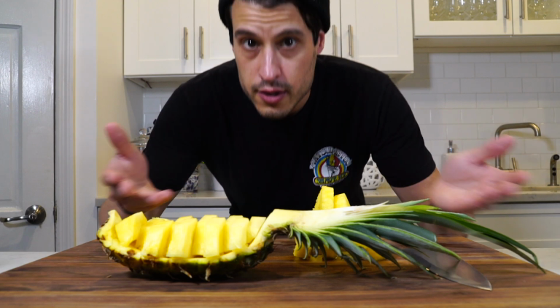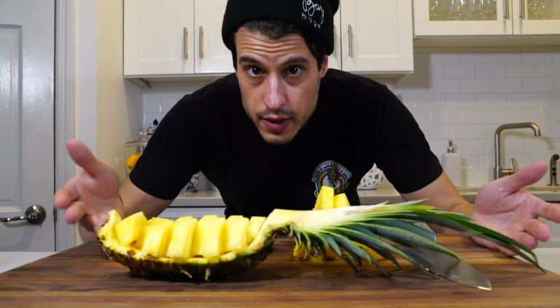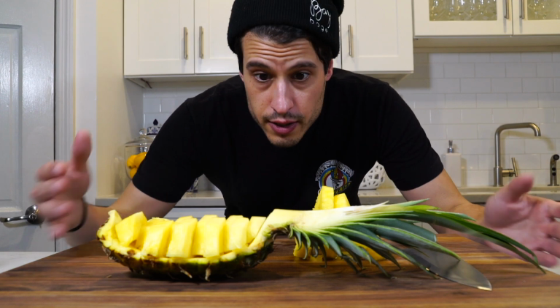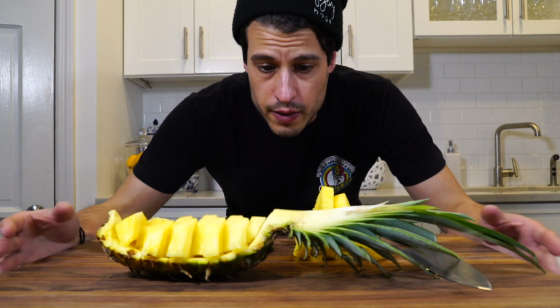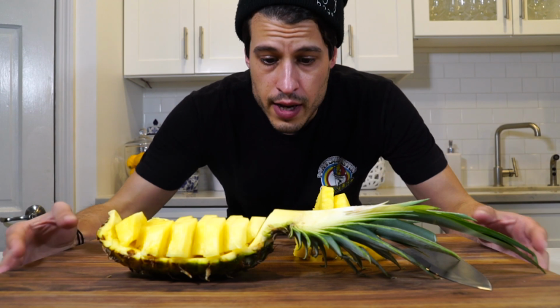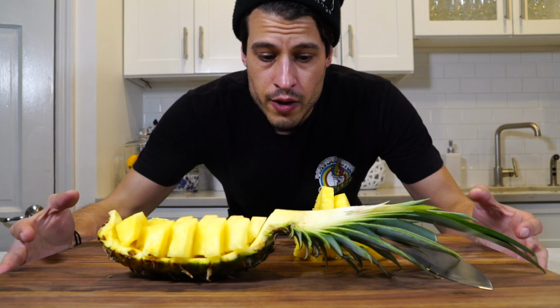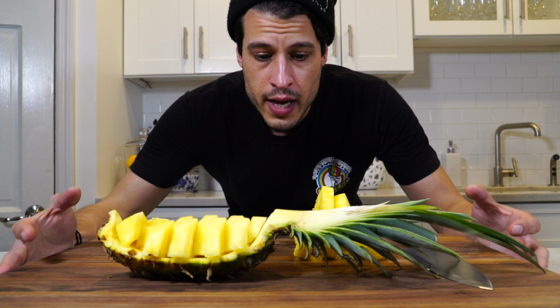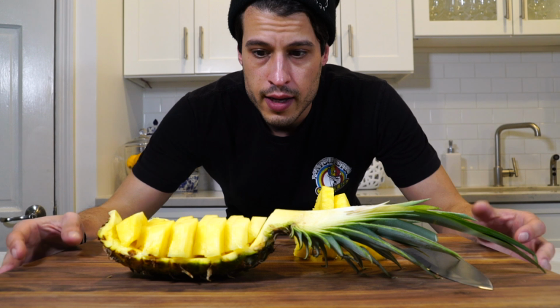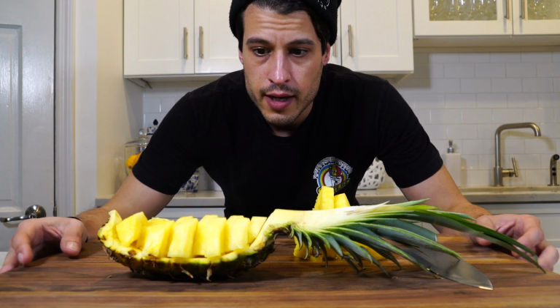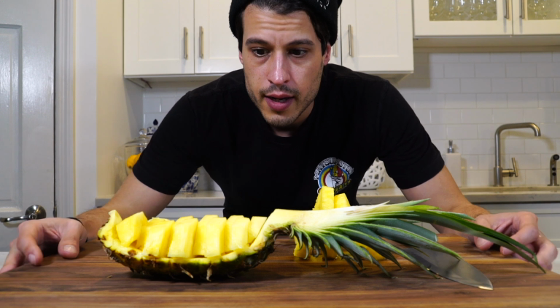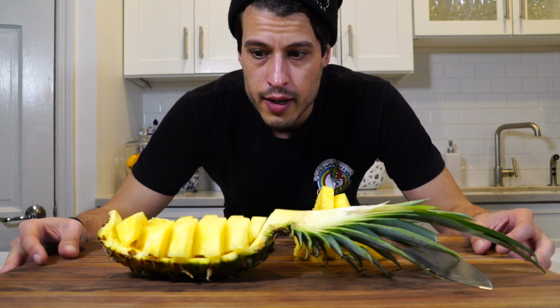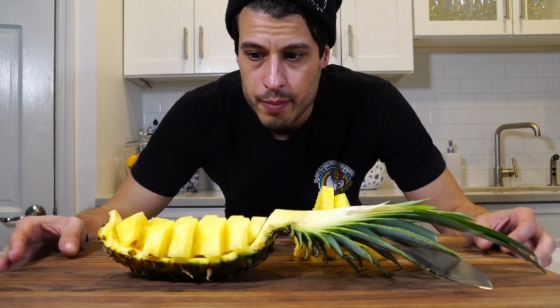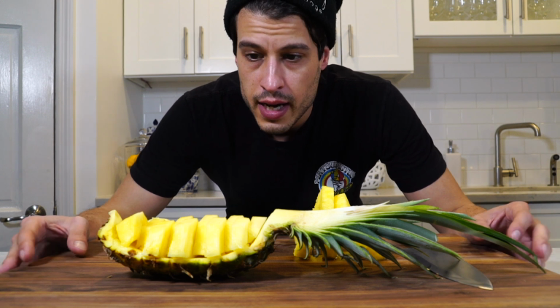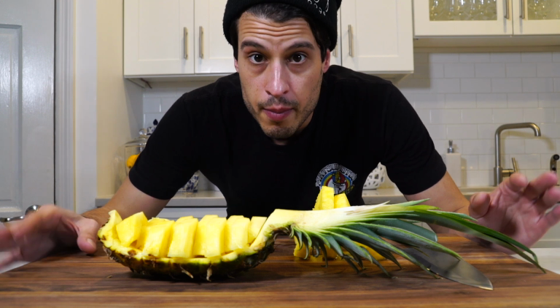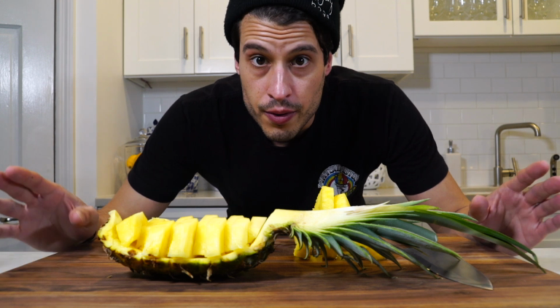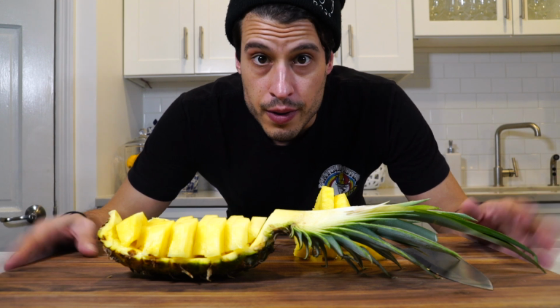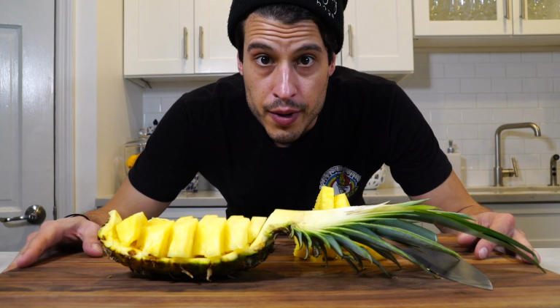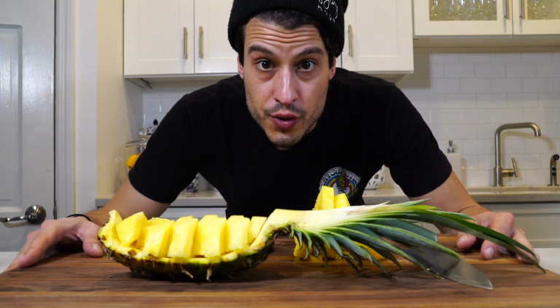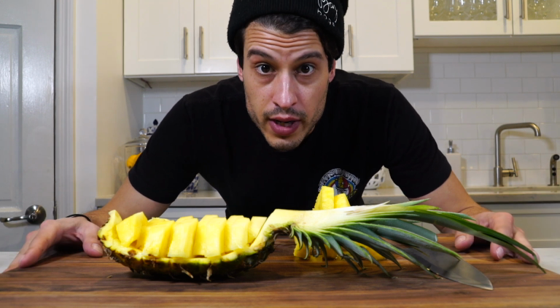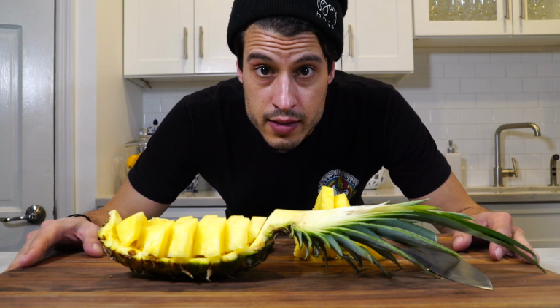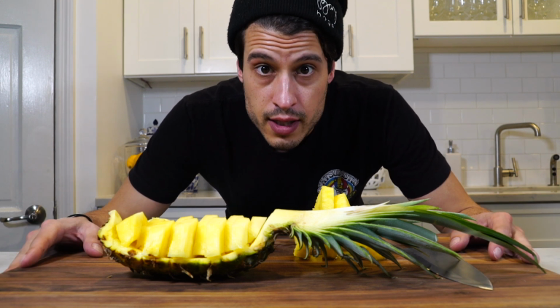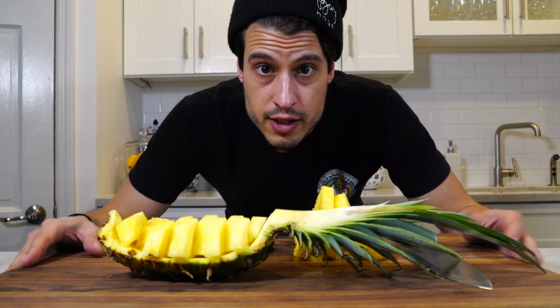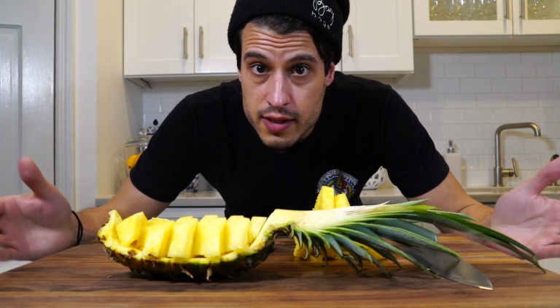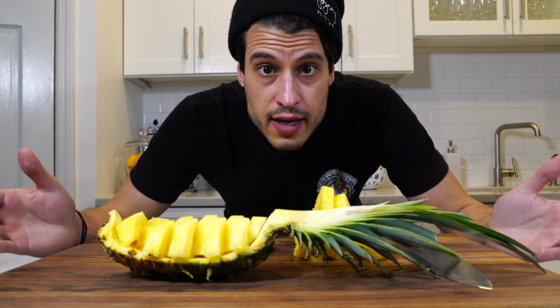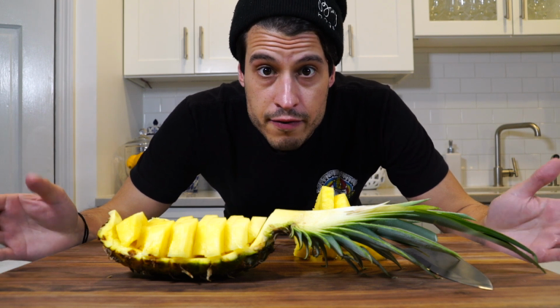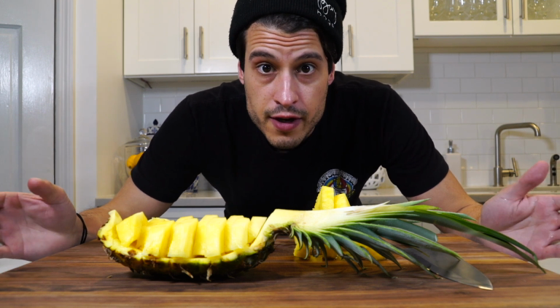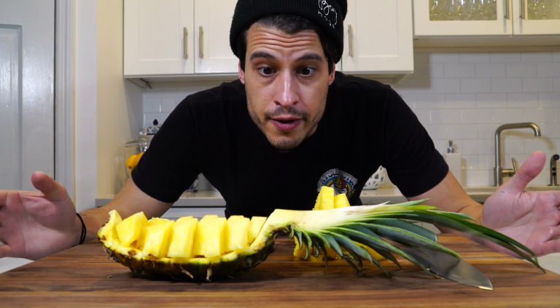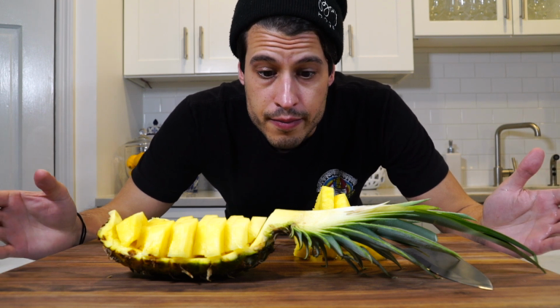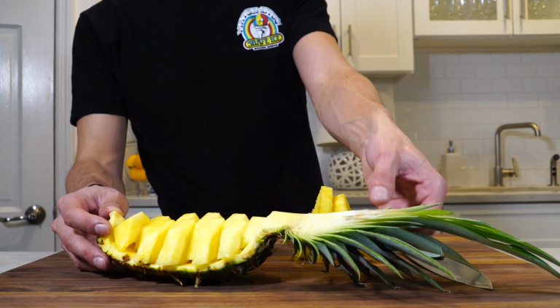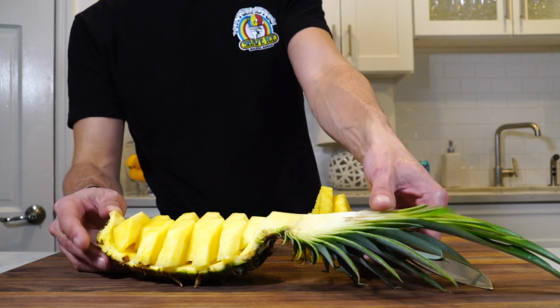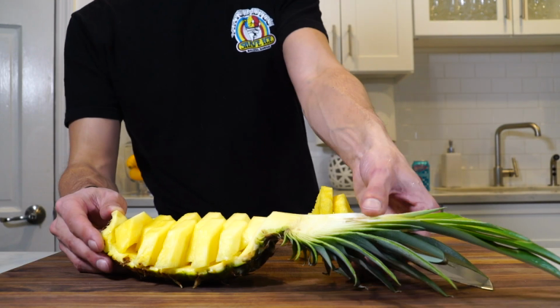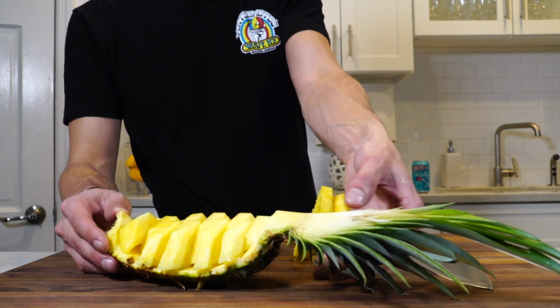So there you go, now you know how to cut a pineapple in a bunch of ways just in time for summer. This is my favorite.